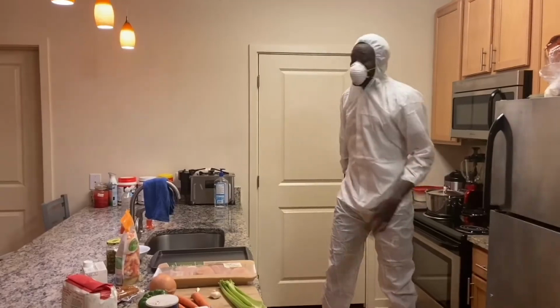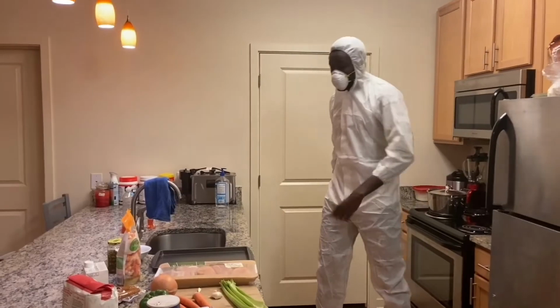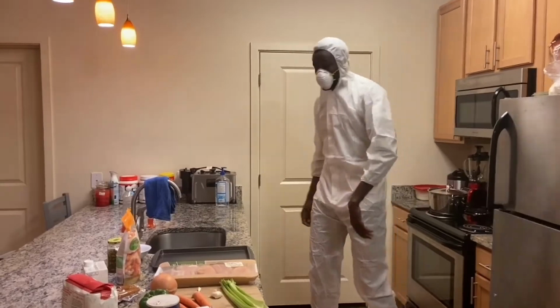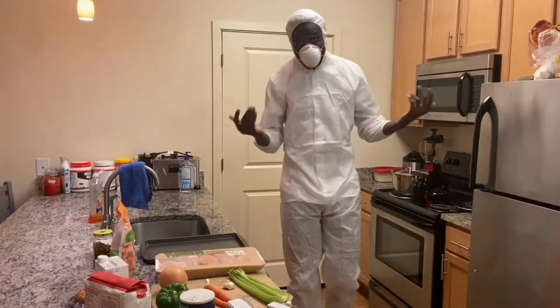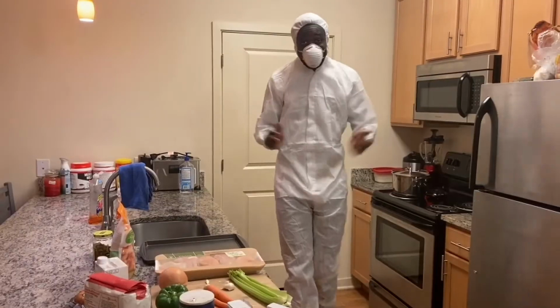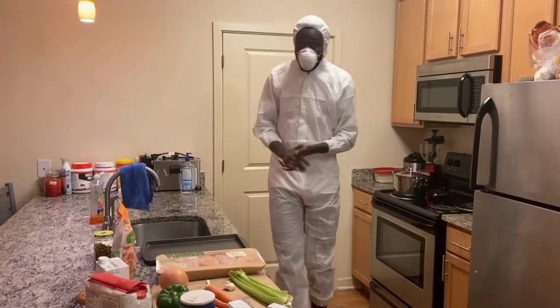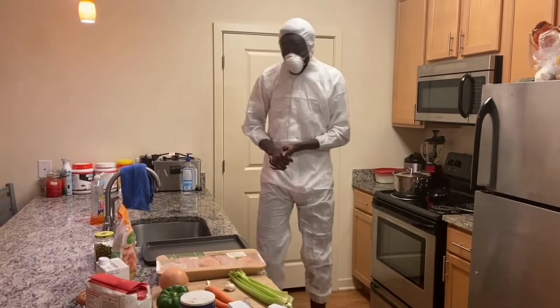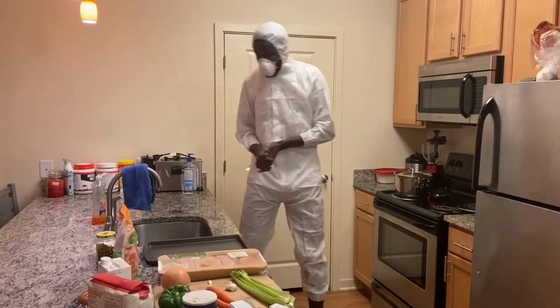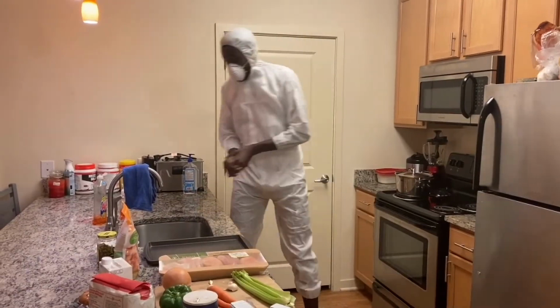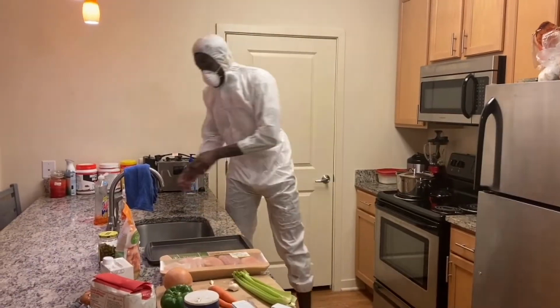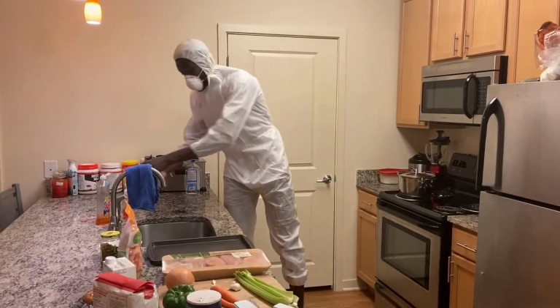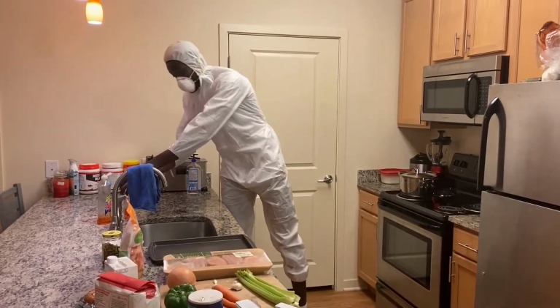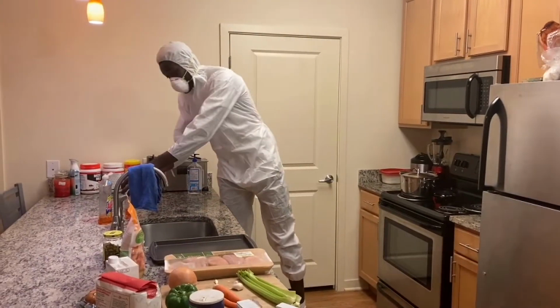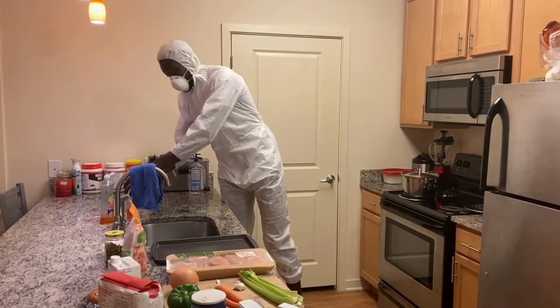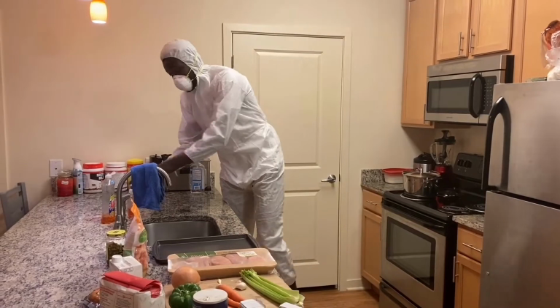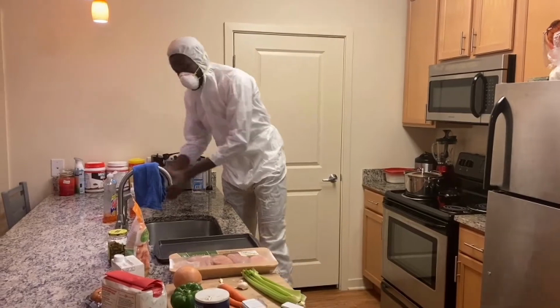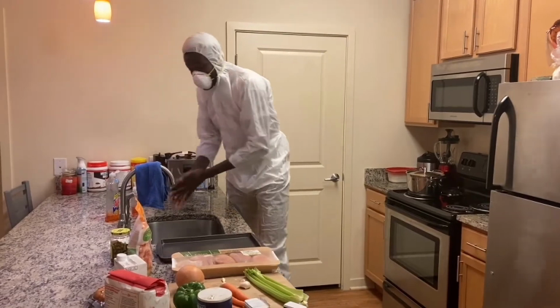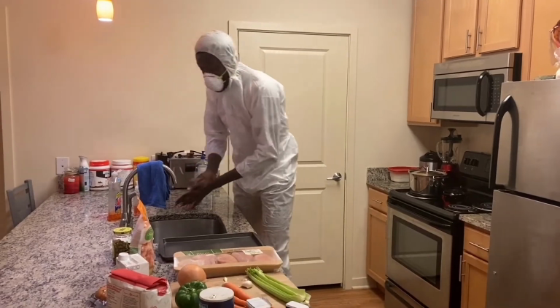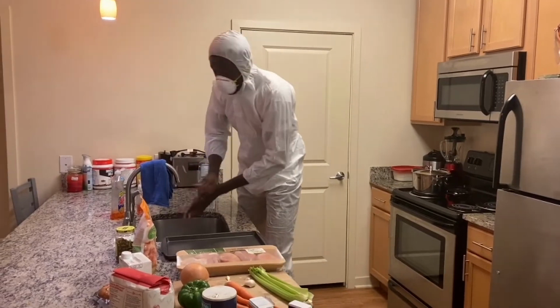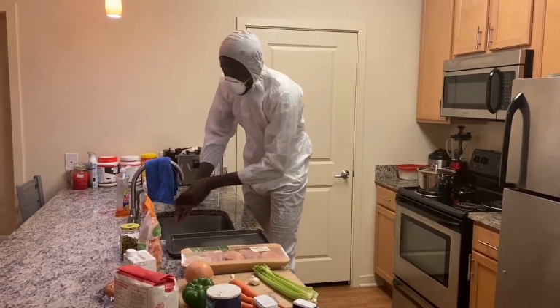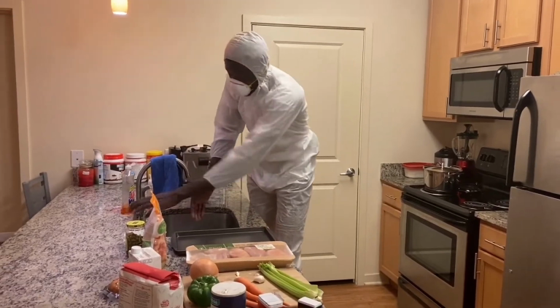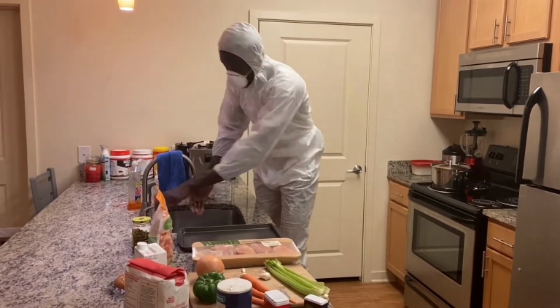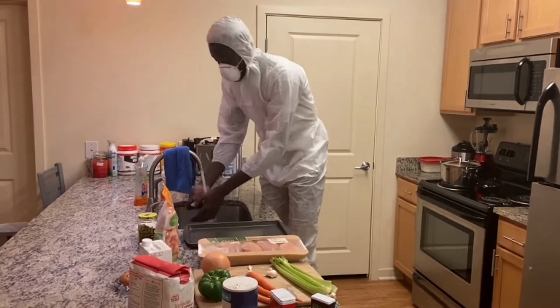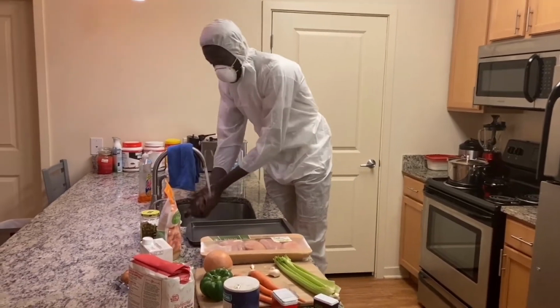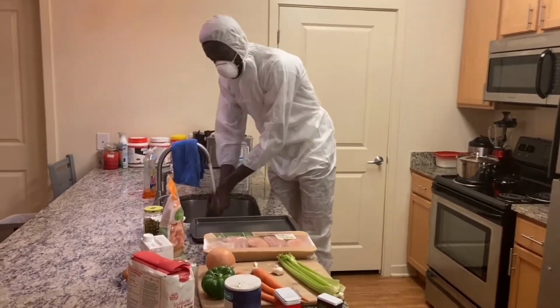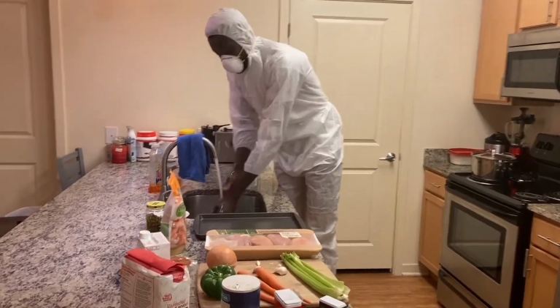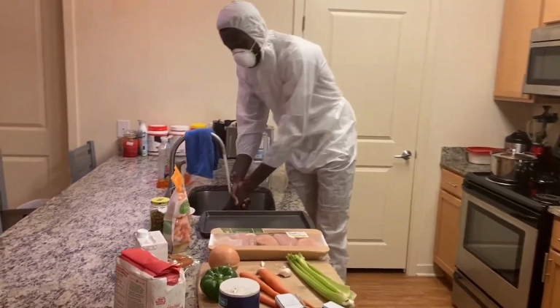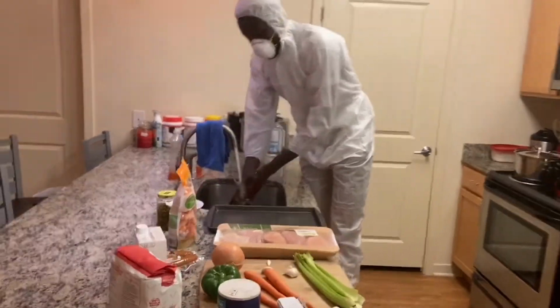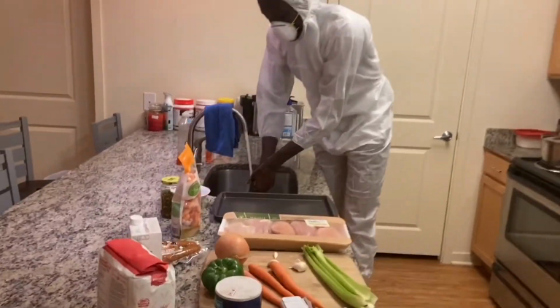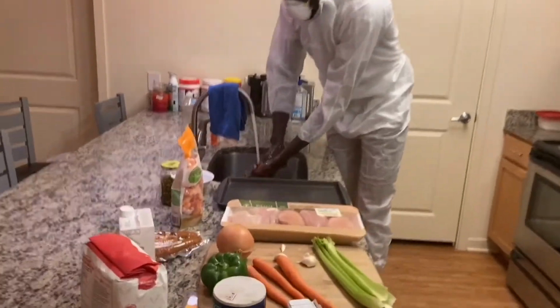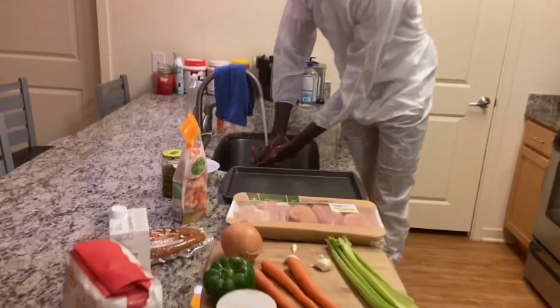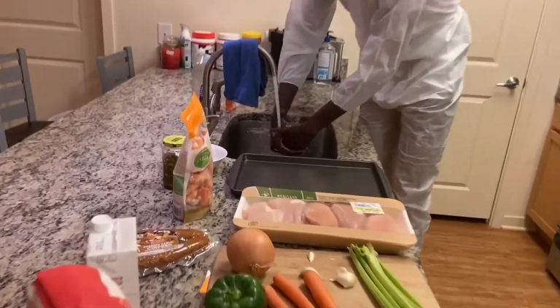Like always, you know, about to clean my hands first.